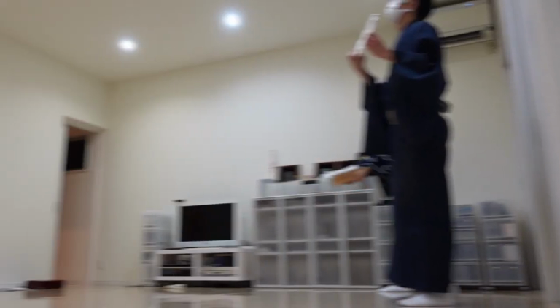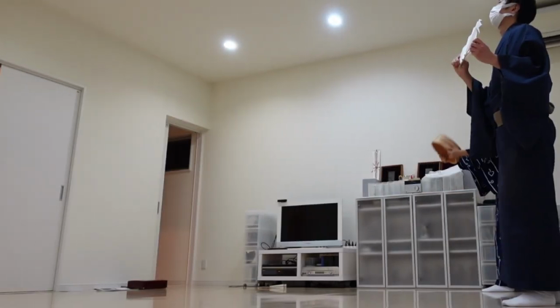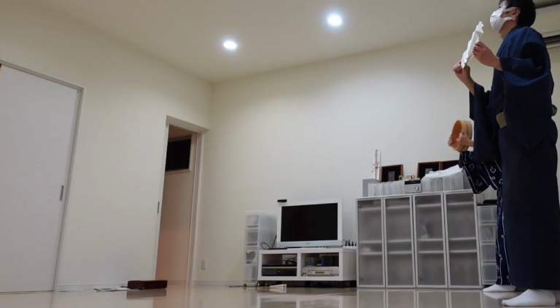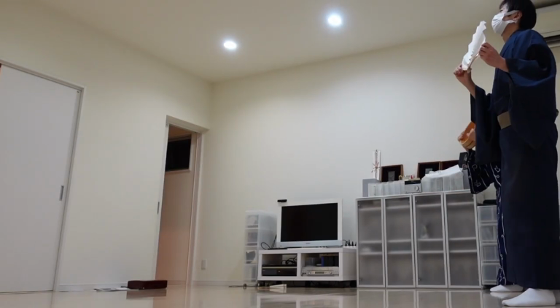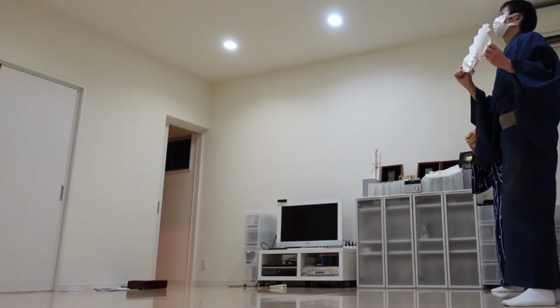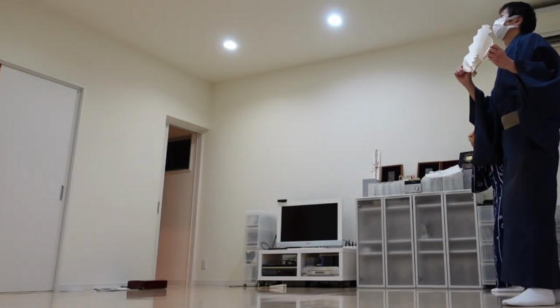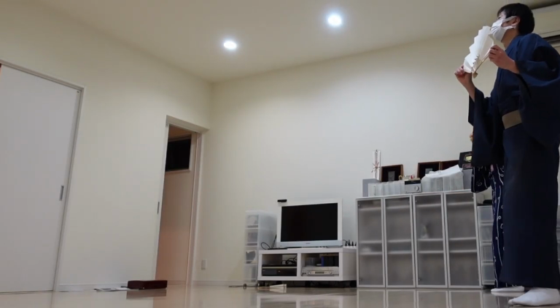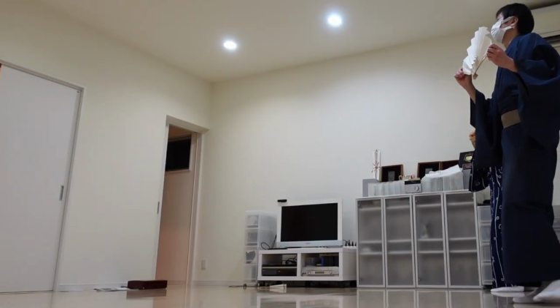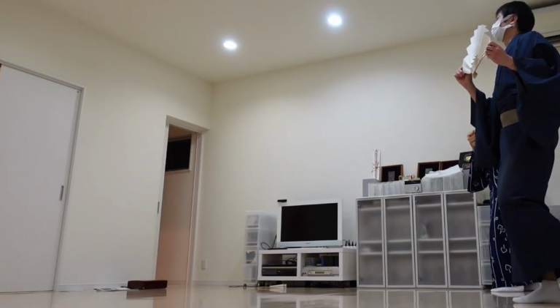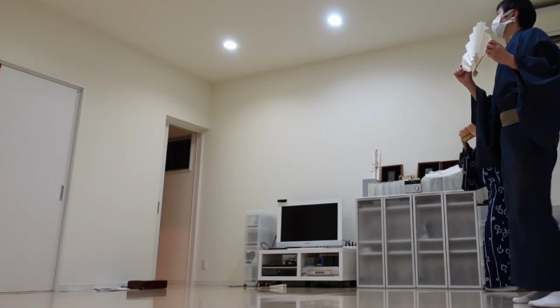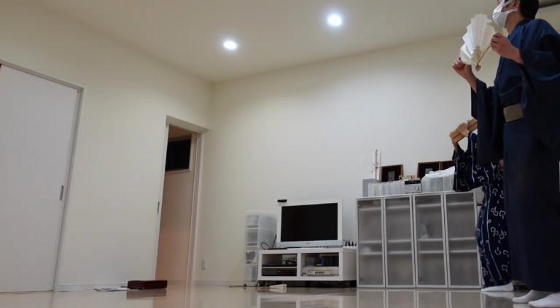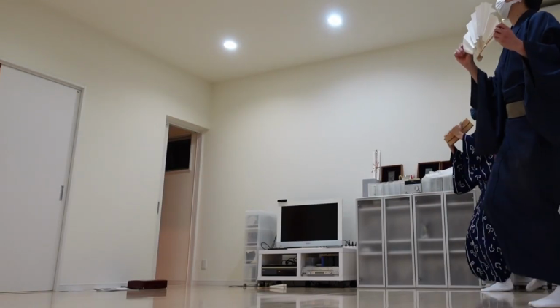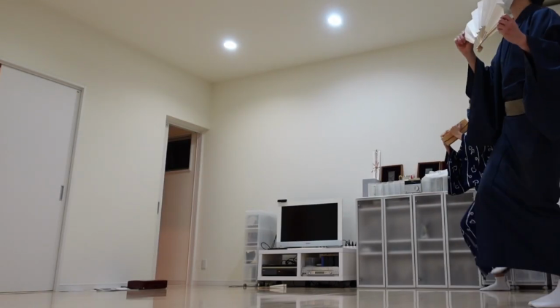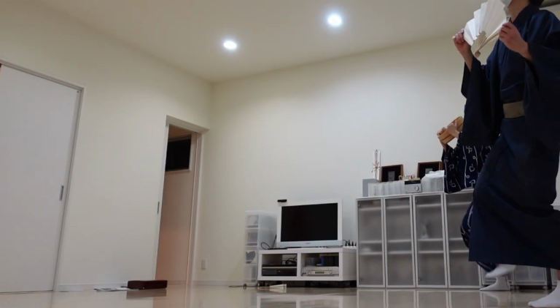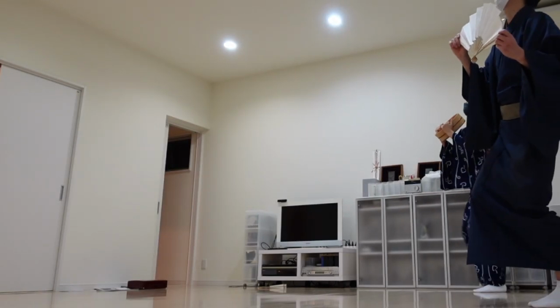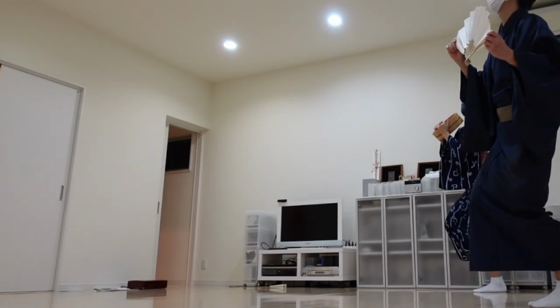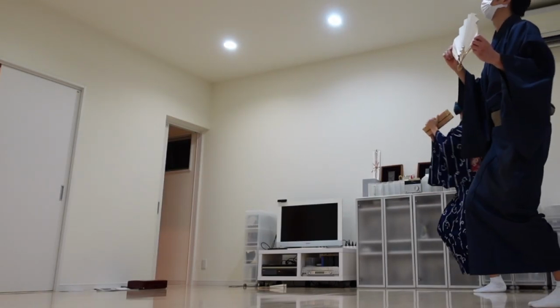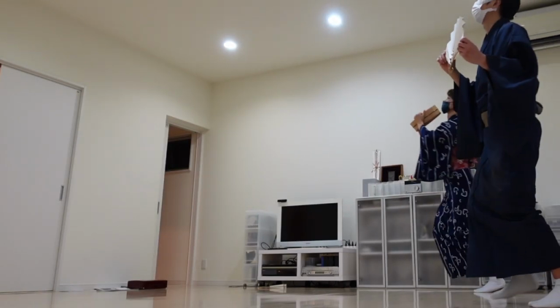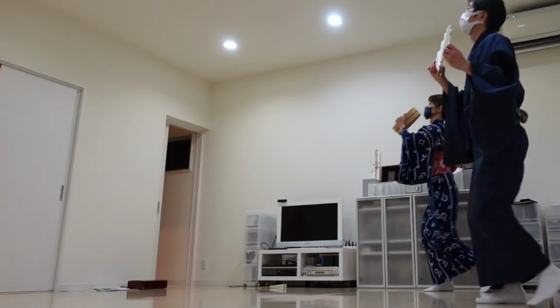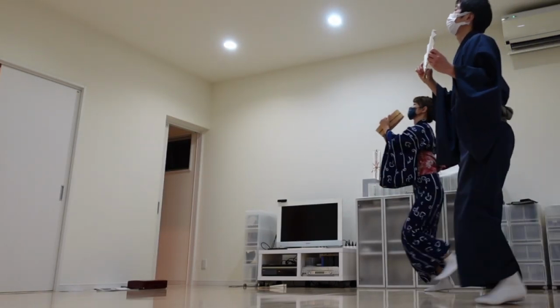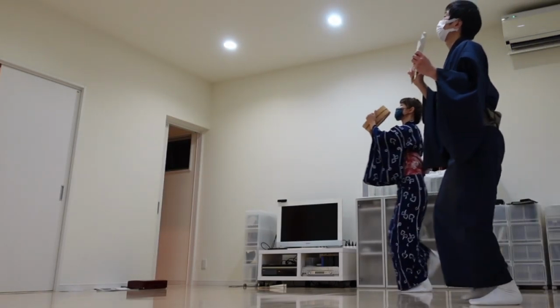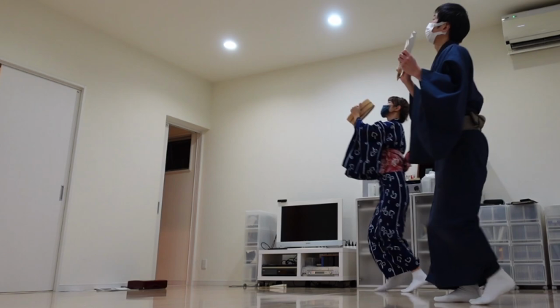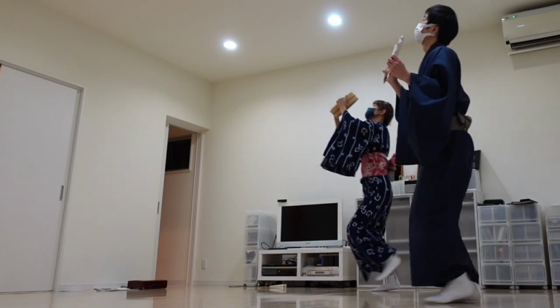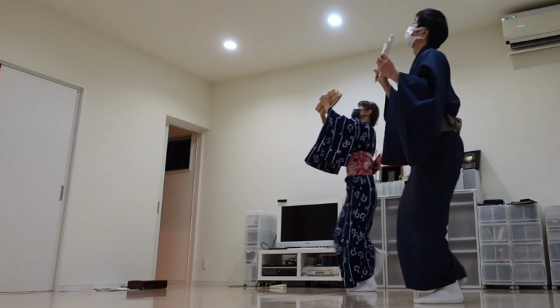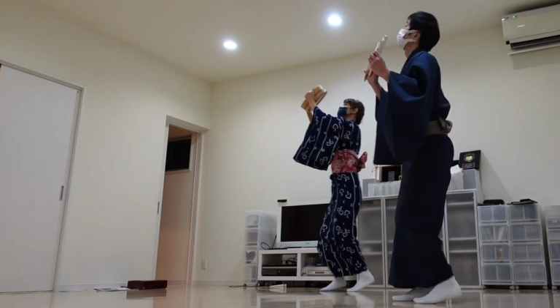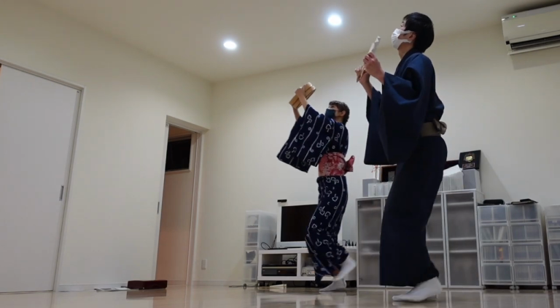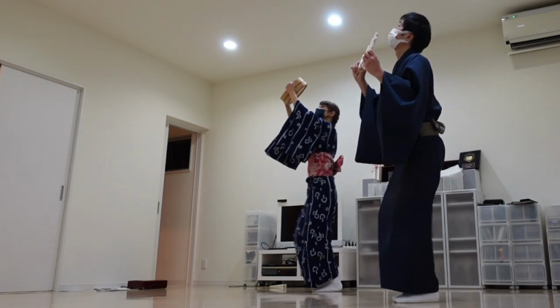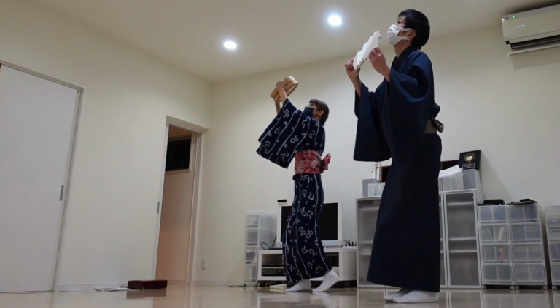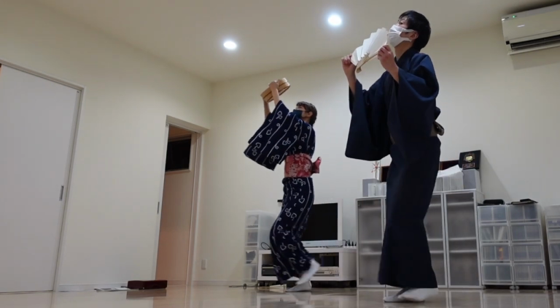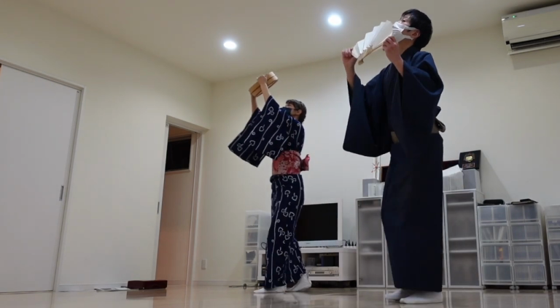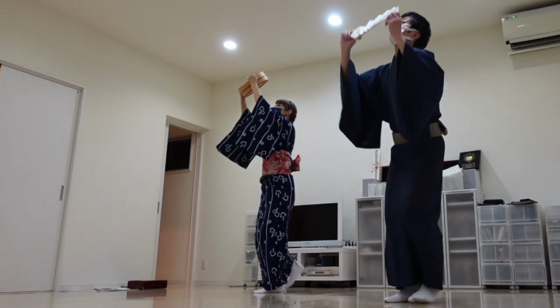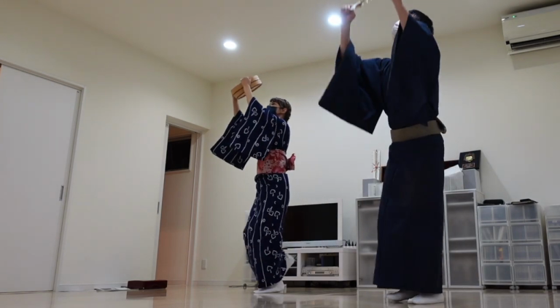From here, we make sure we understand the story behind each choreography.